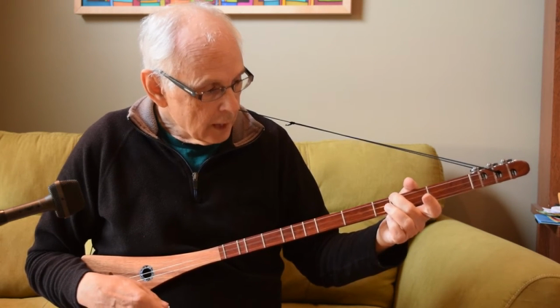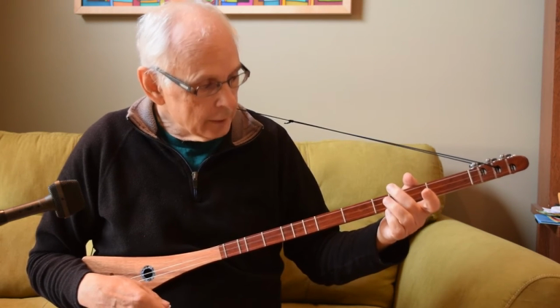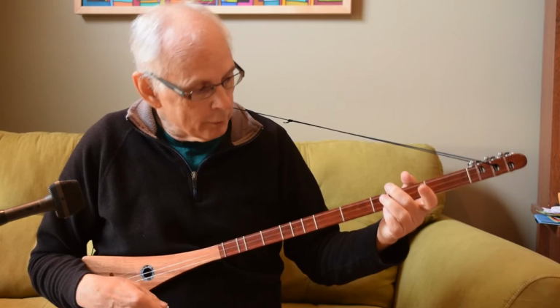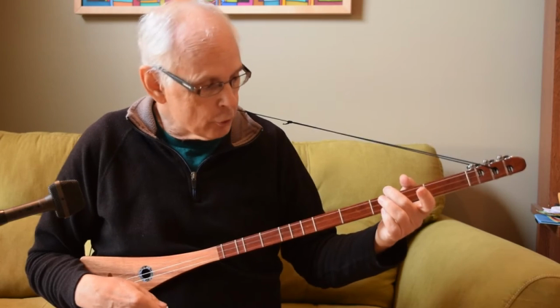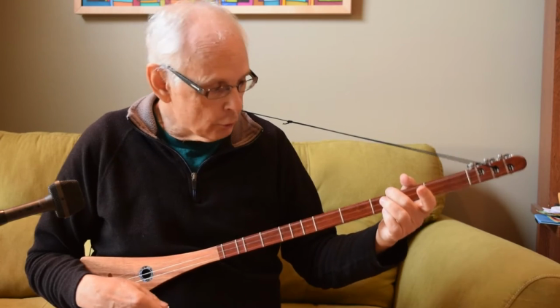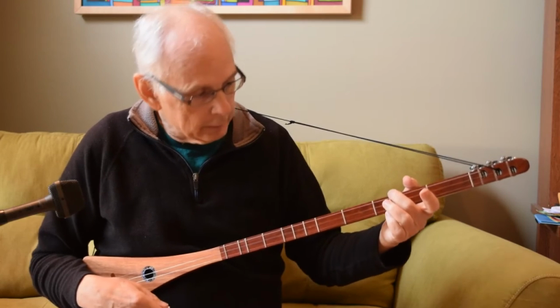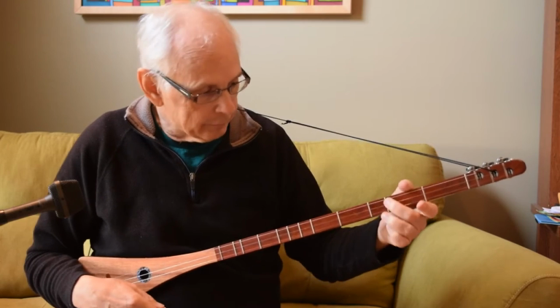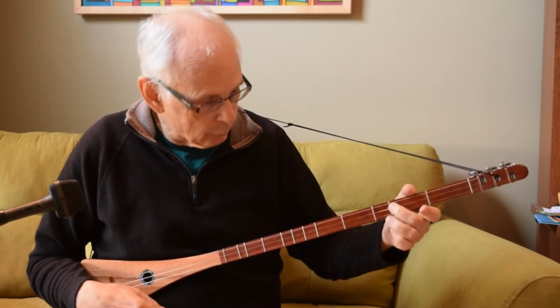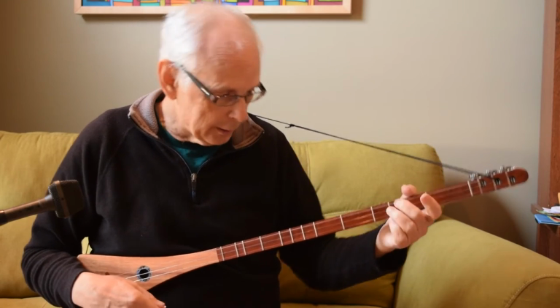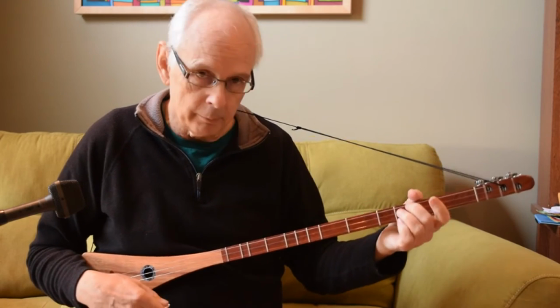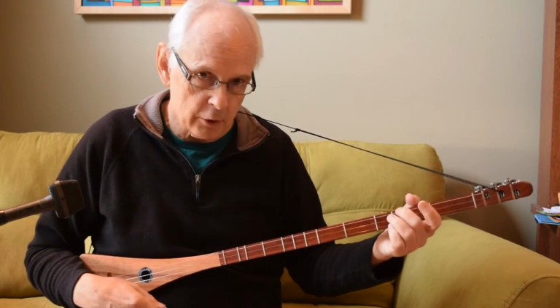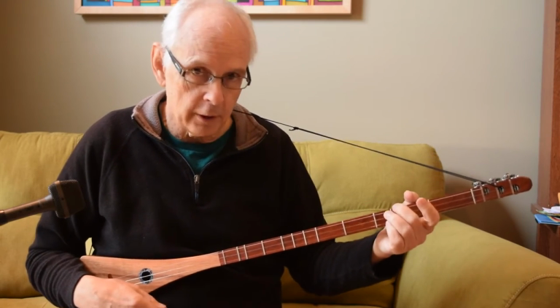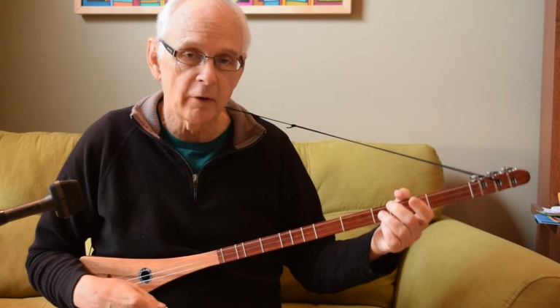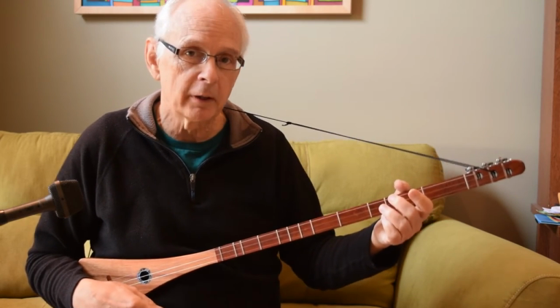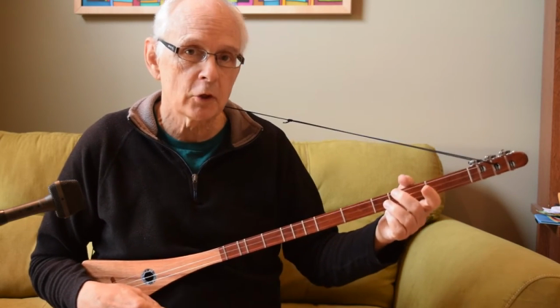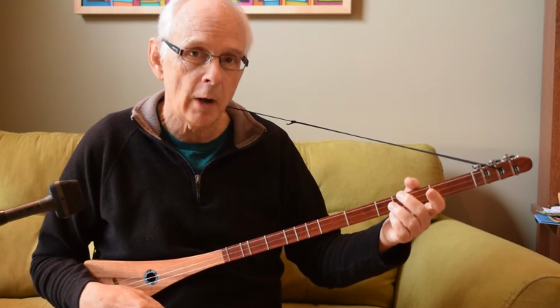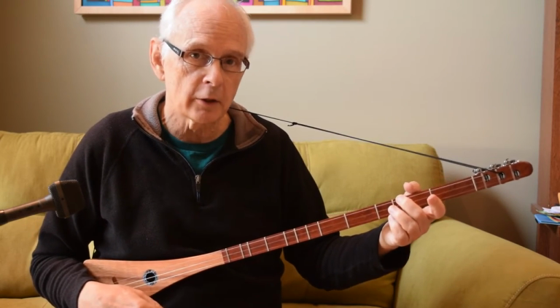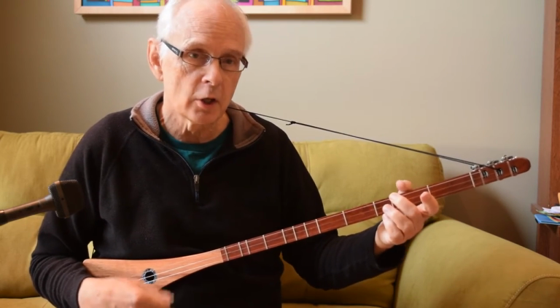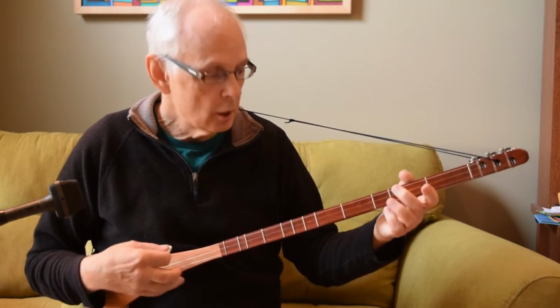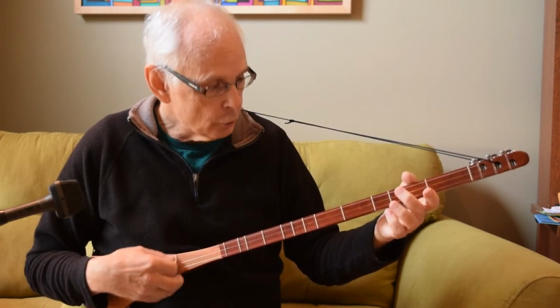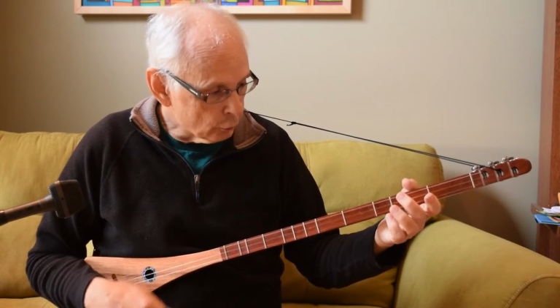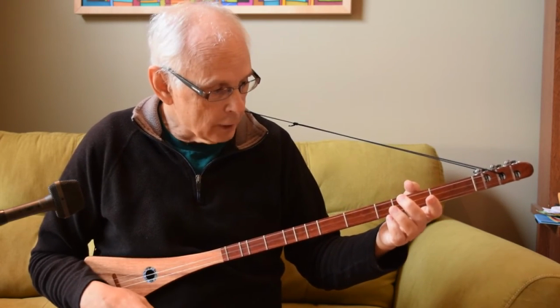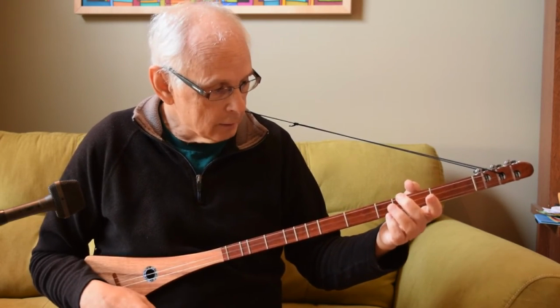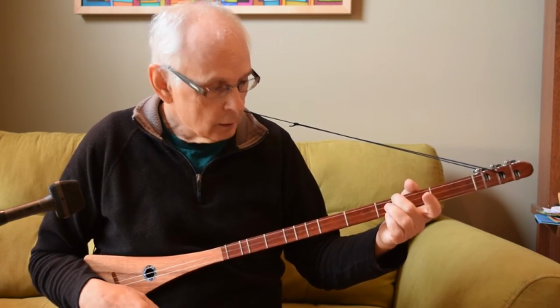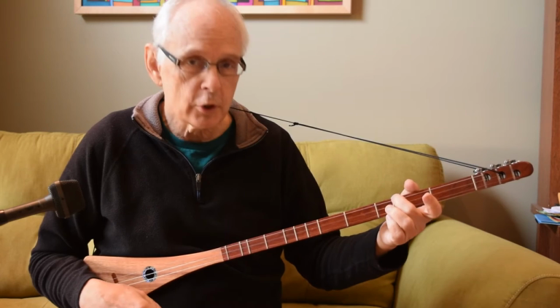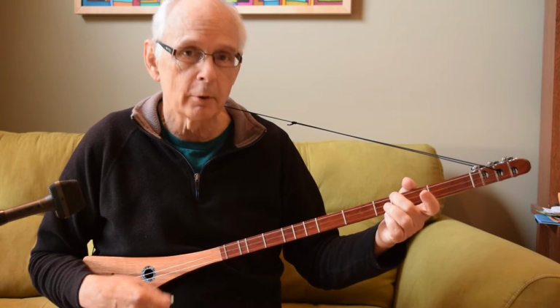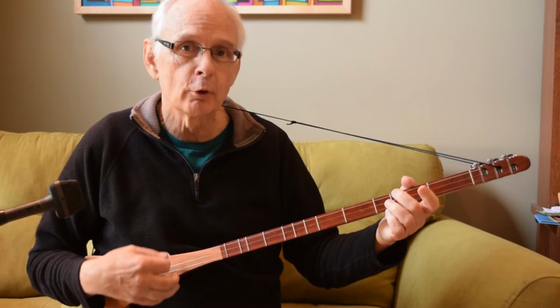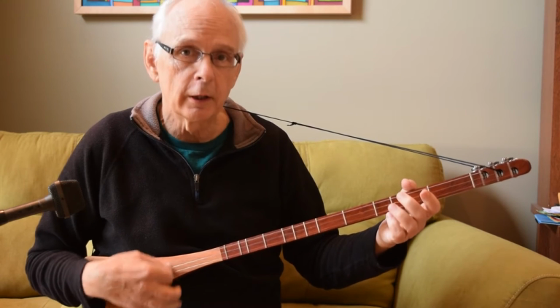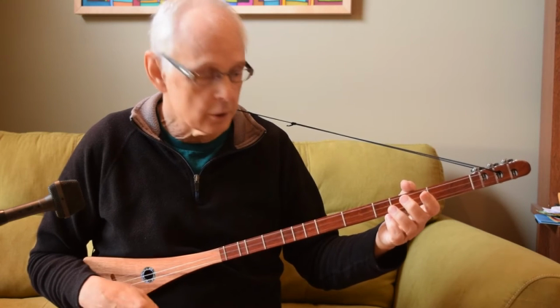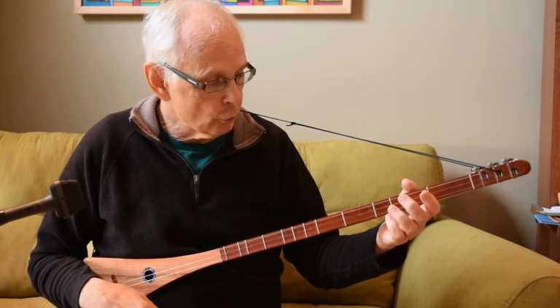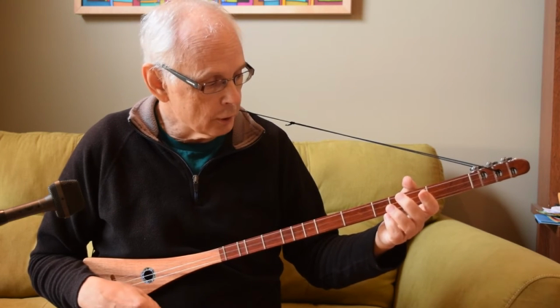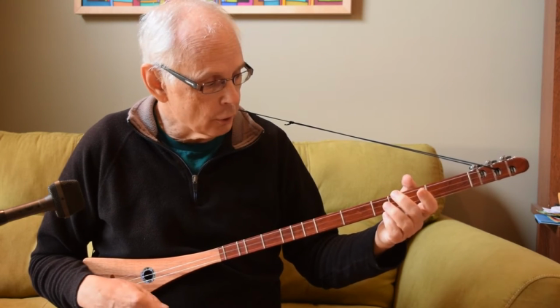At first you'll hit left and right and miss, and all that, but give it some practice until you can do that with some assuredness.